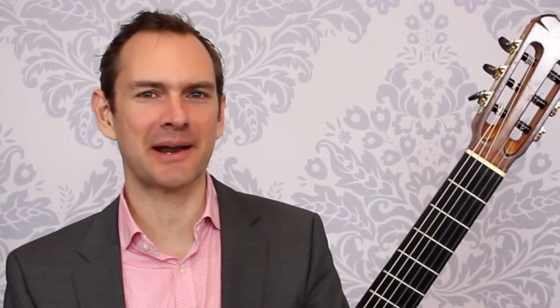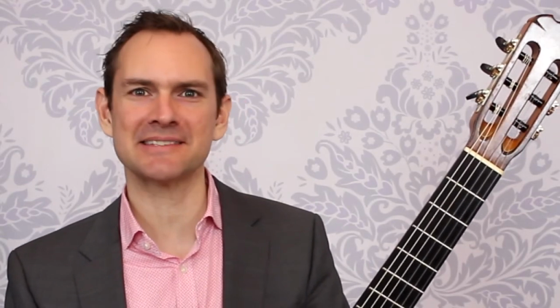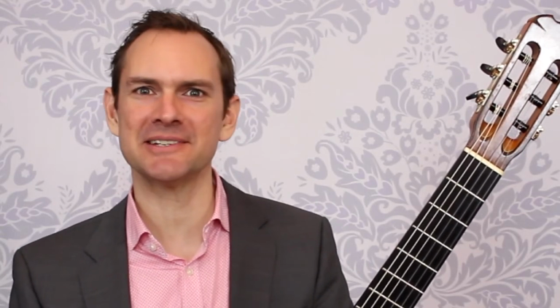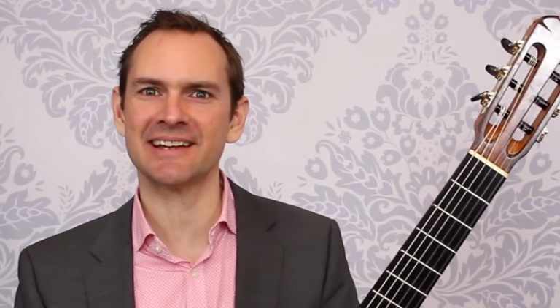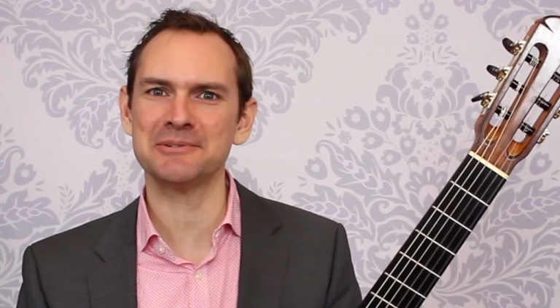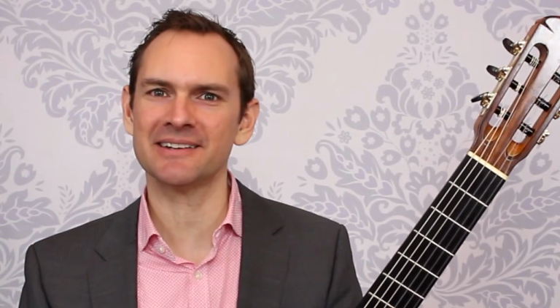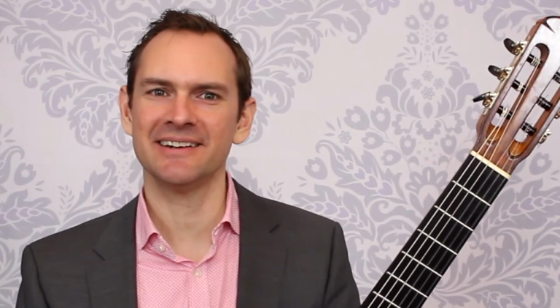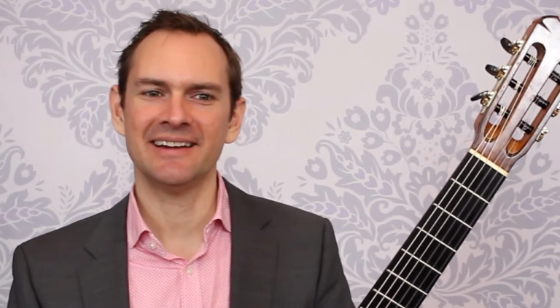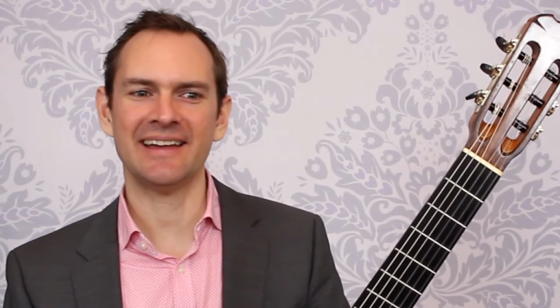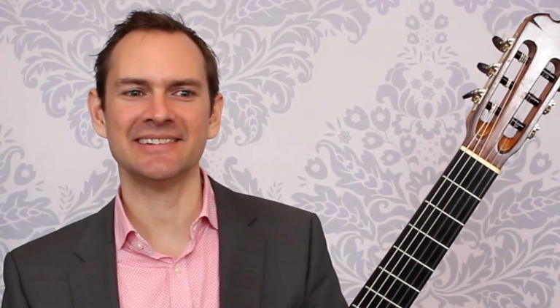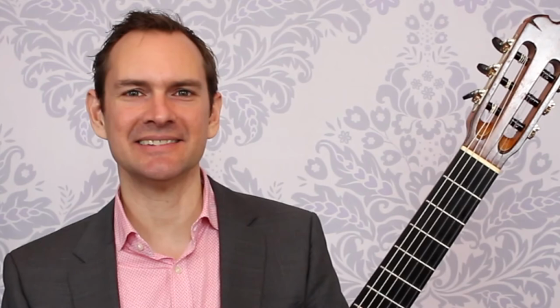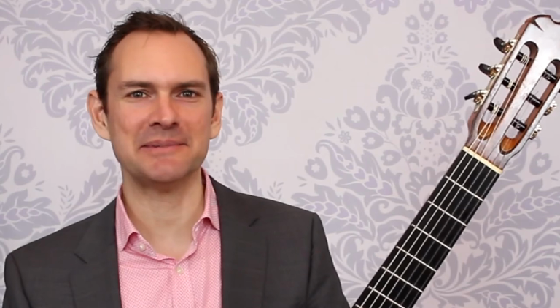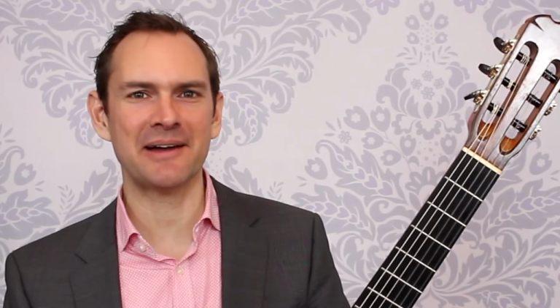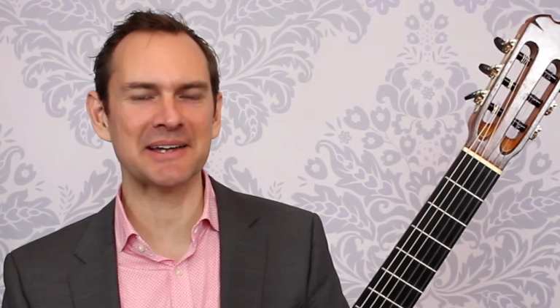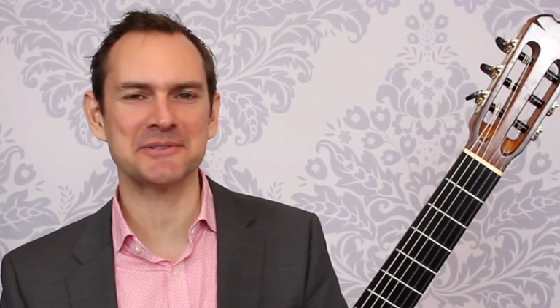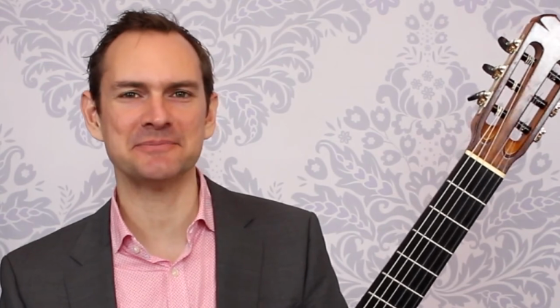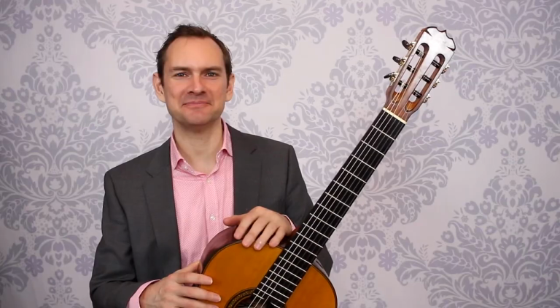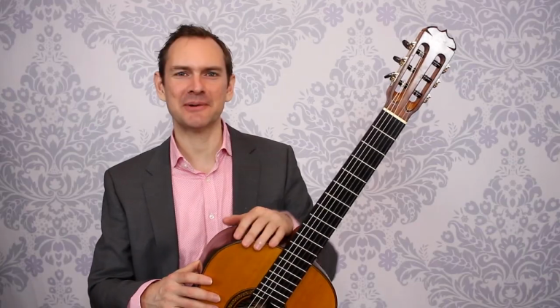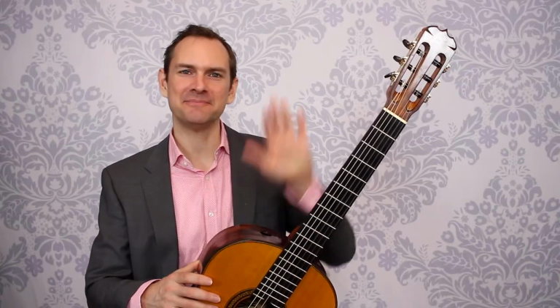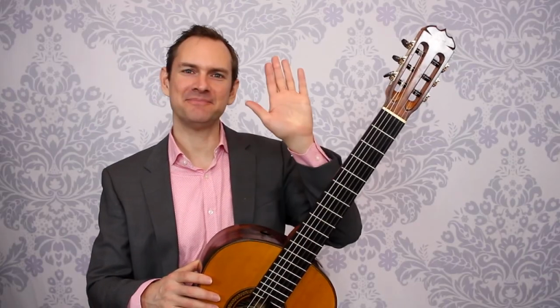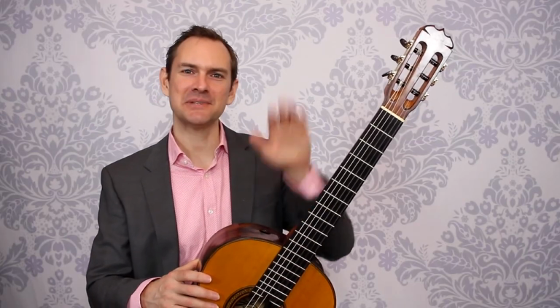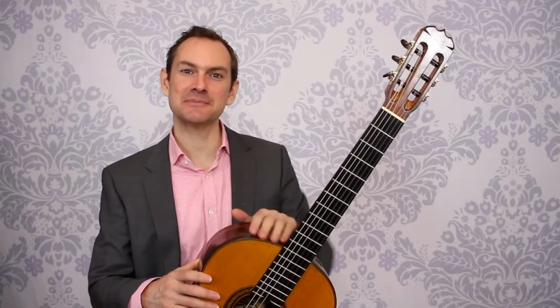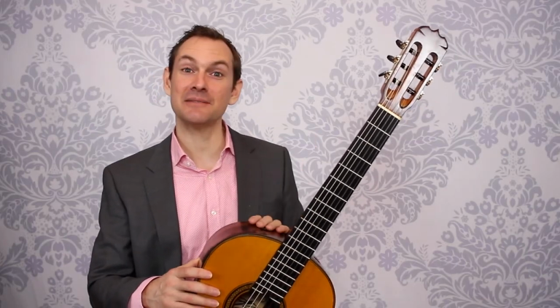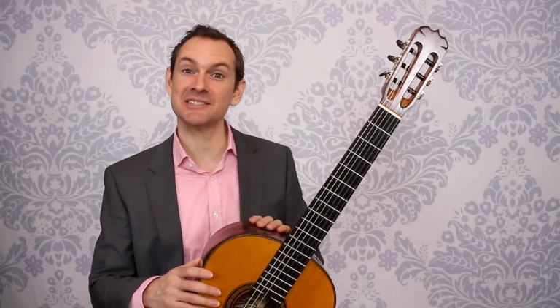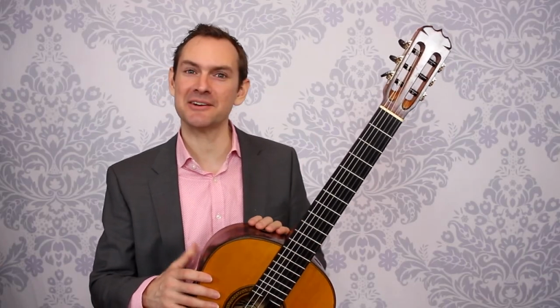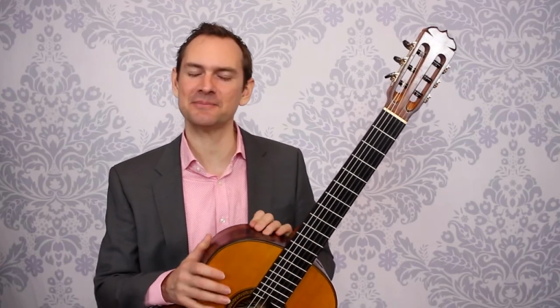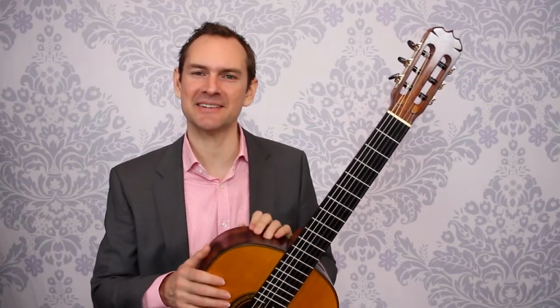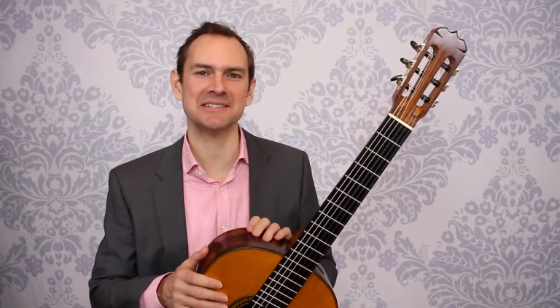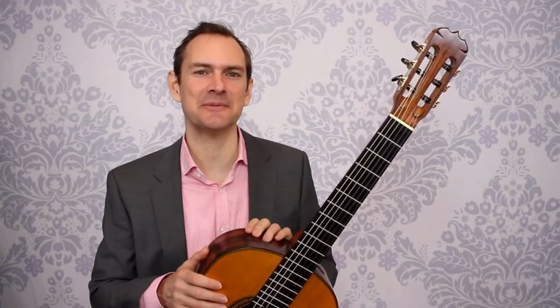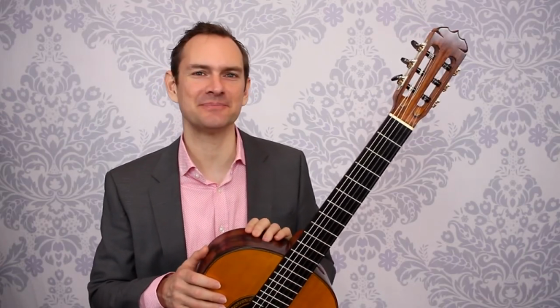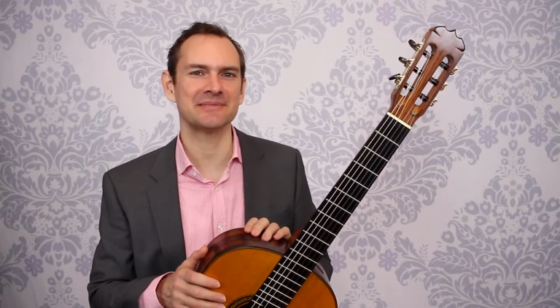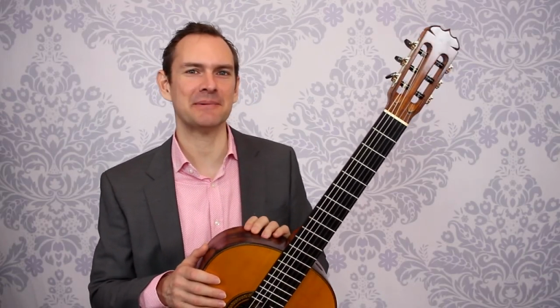Practice some good technique work and let me know how it goes. Please subscribe to this channel and I'll see you soon. Bye-bye.